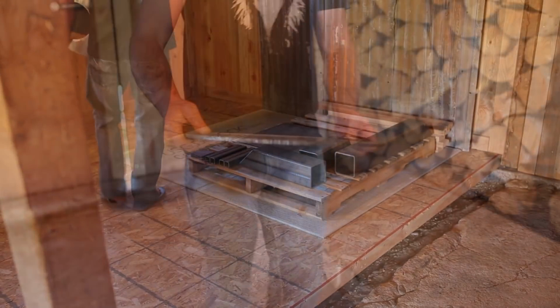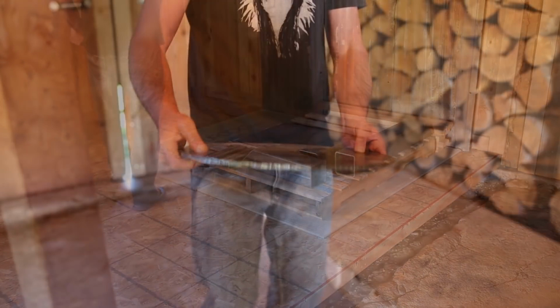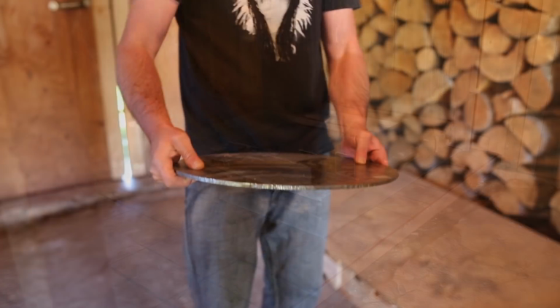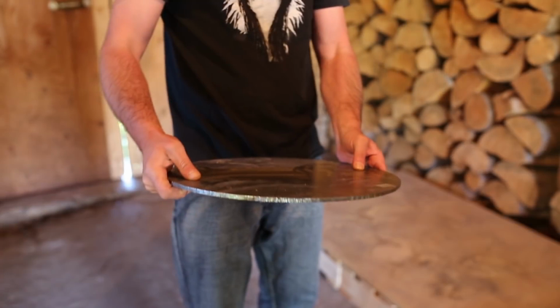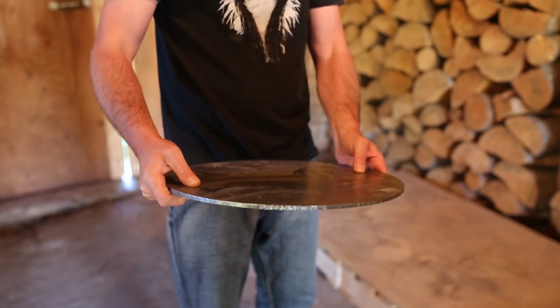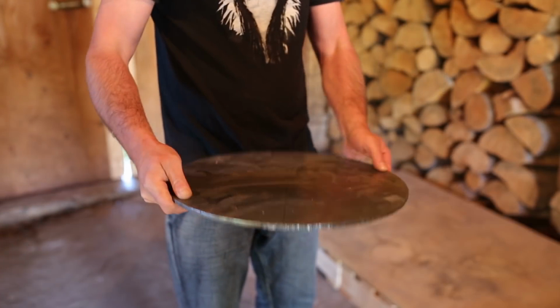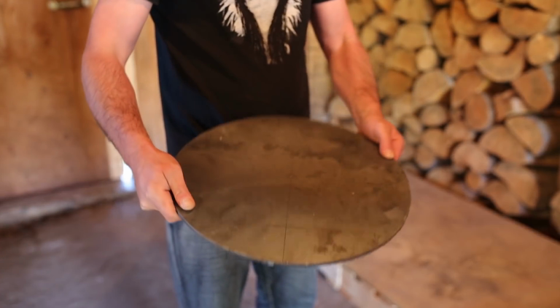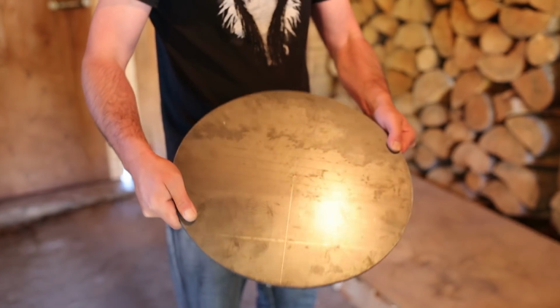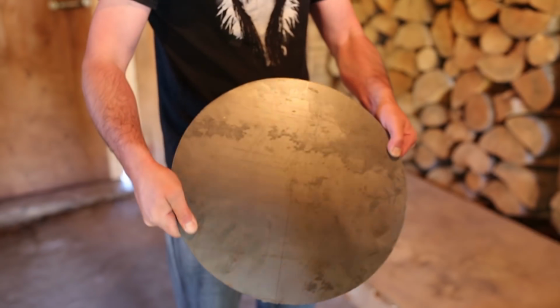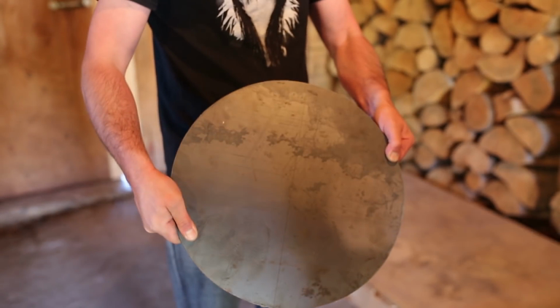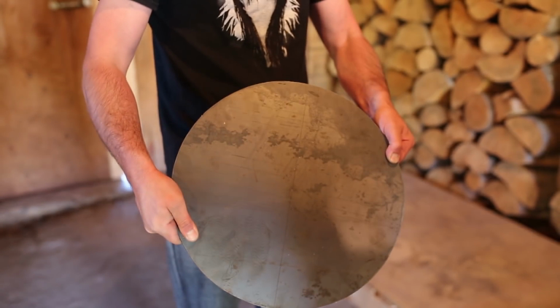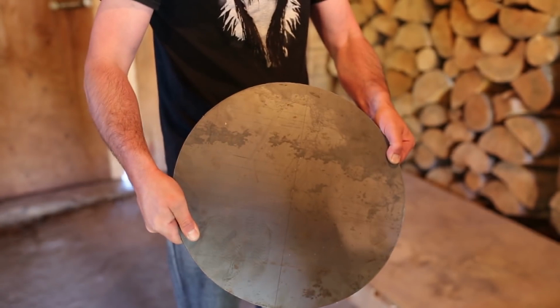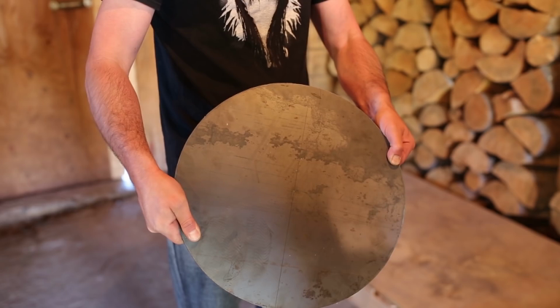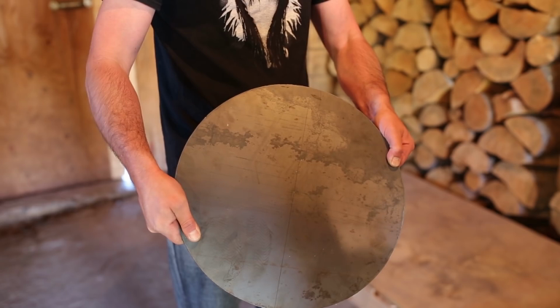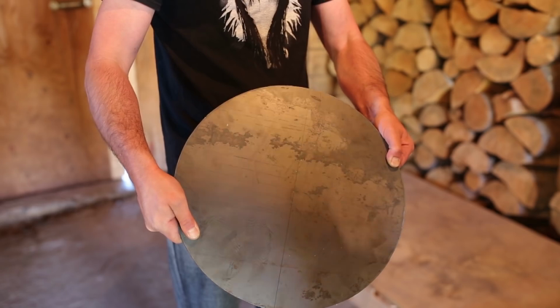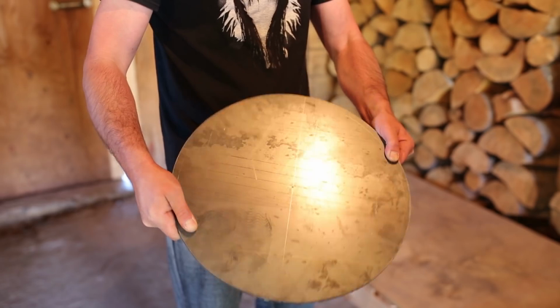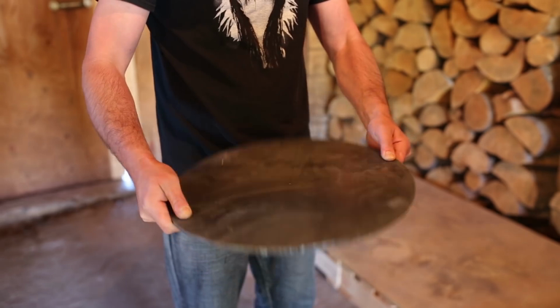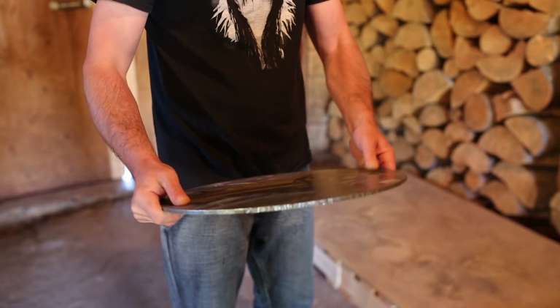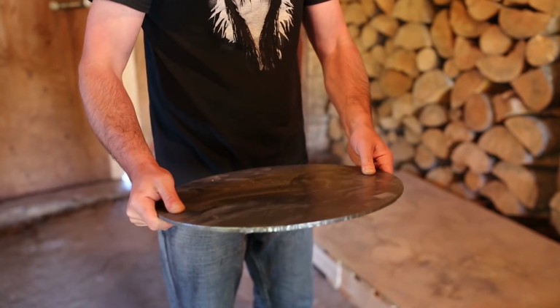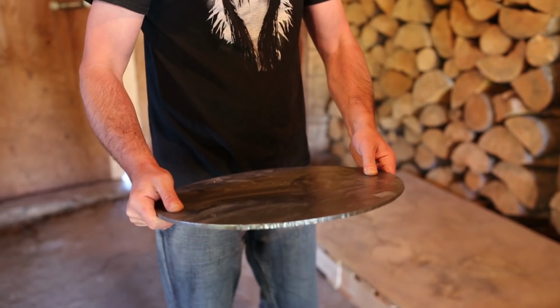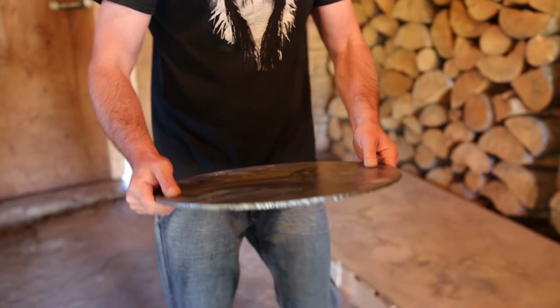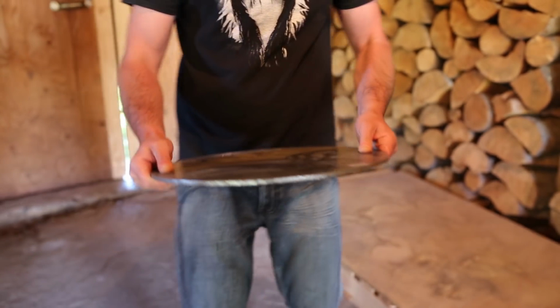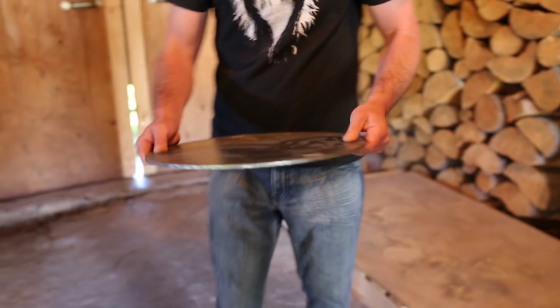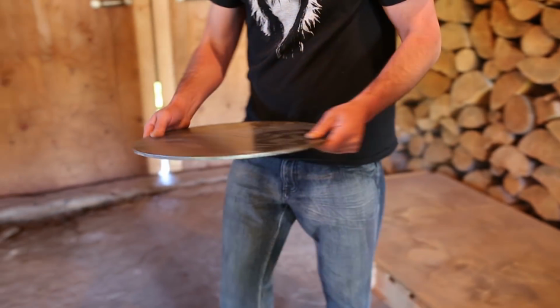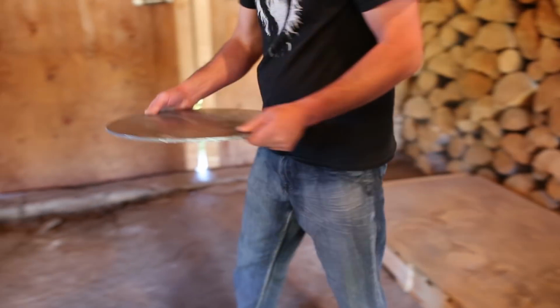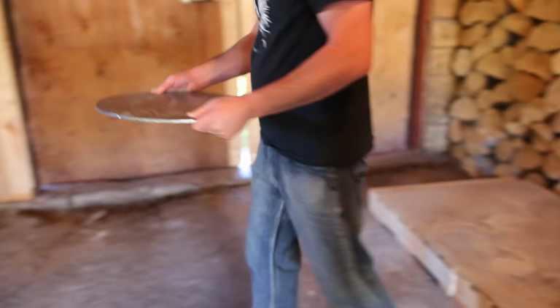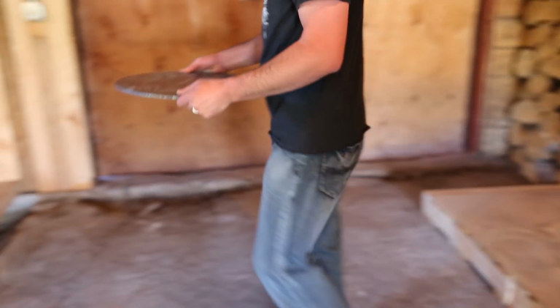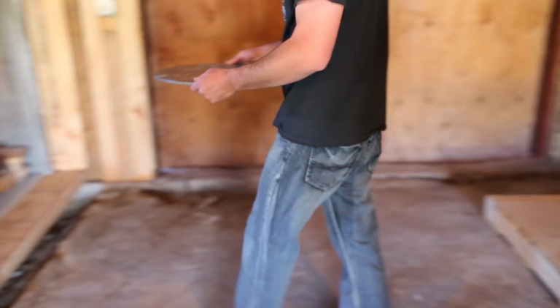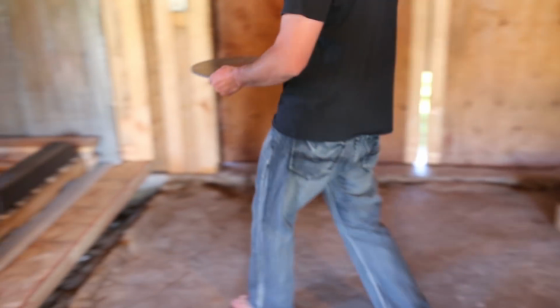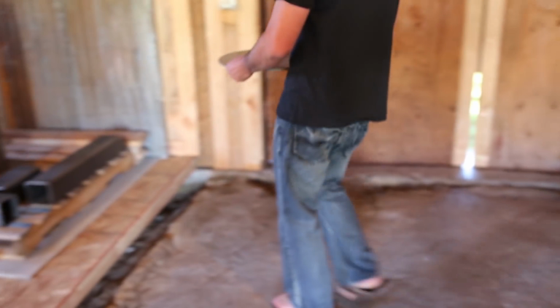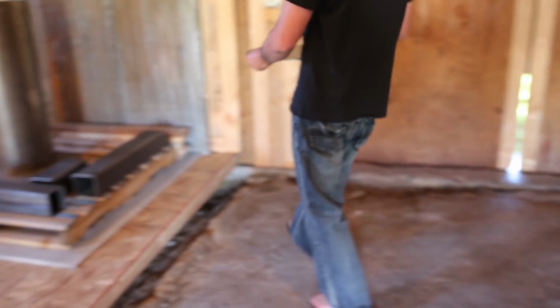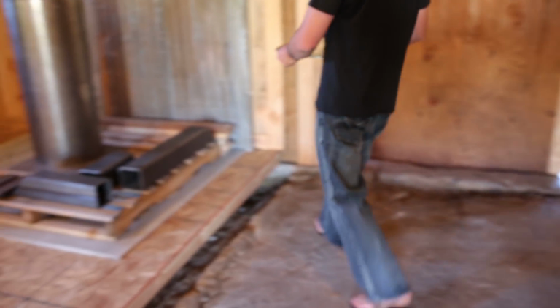The last piece is the cap for the housing. It's quarter inch steel plate, 16 inch diameter.